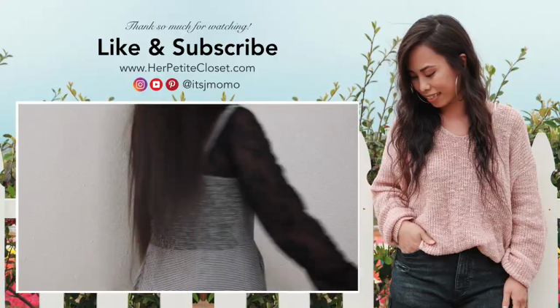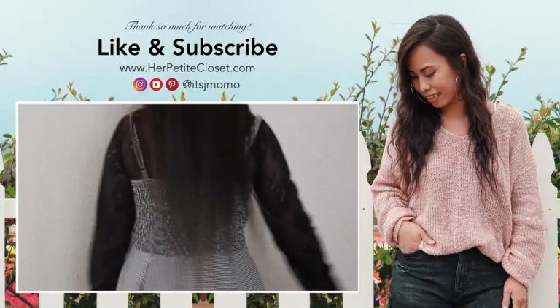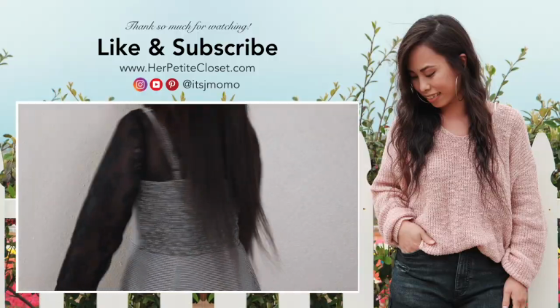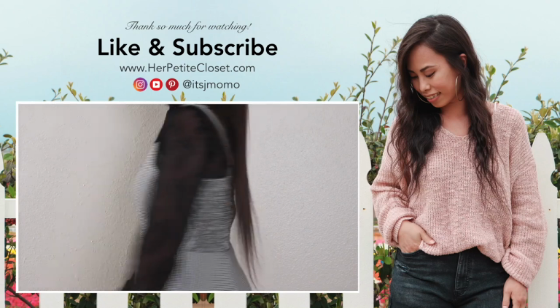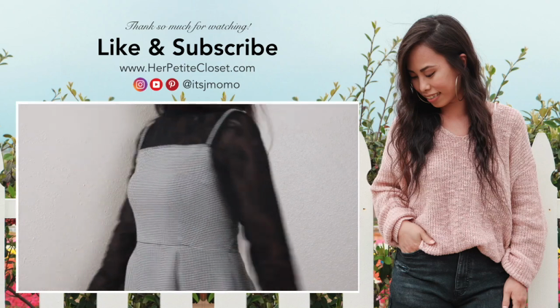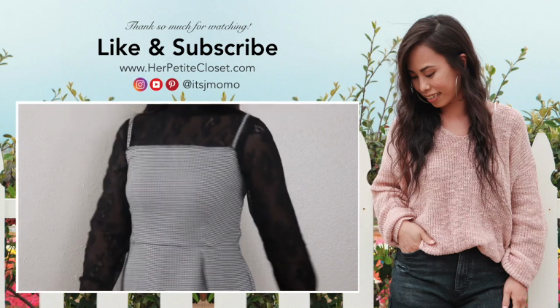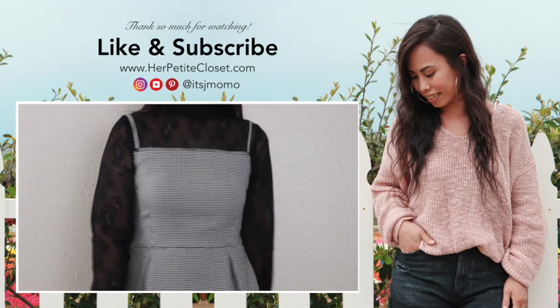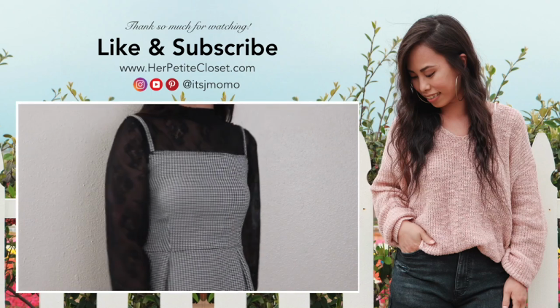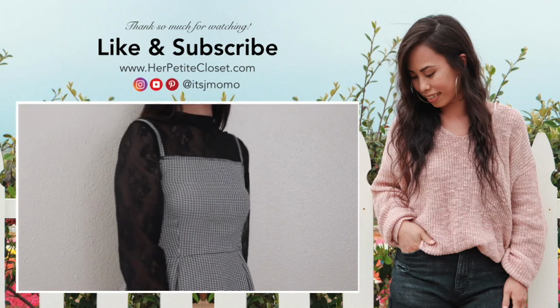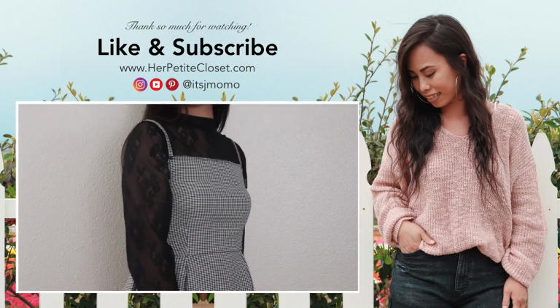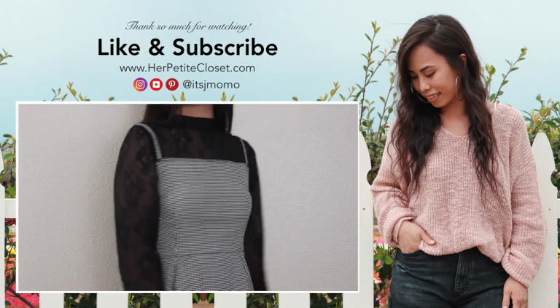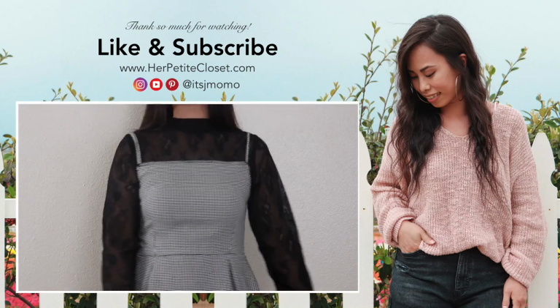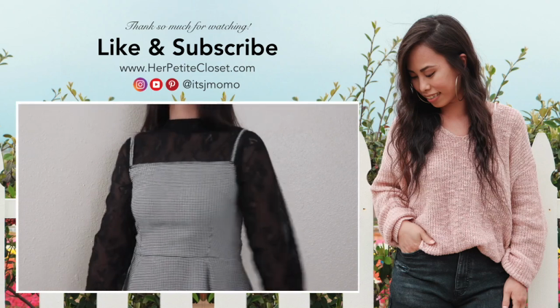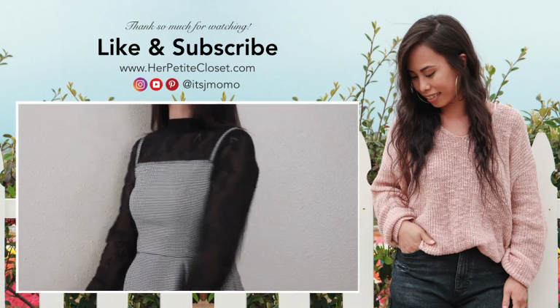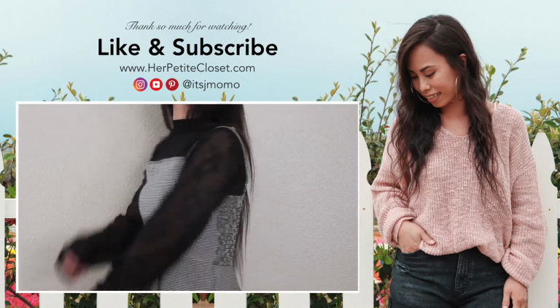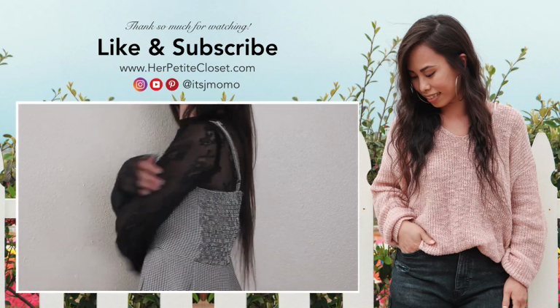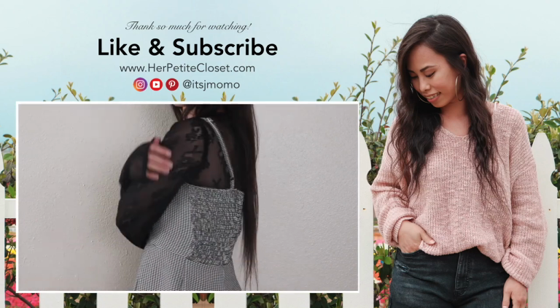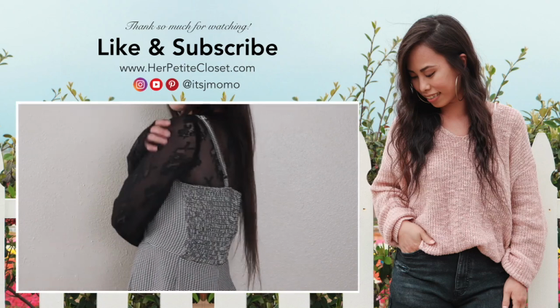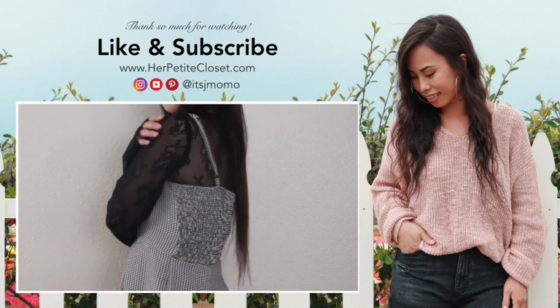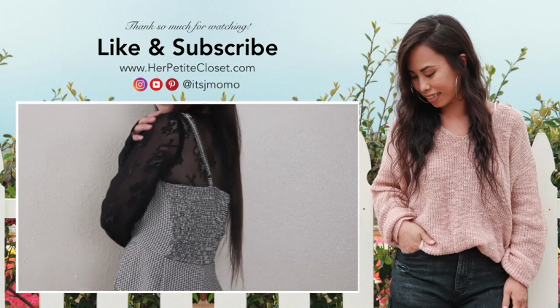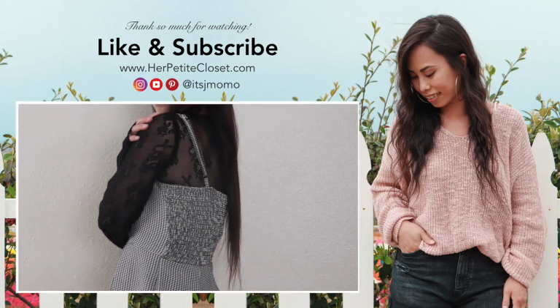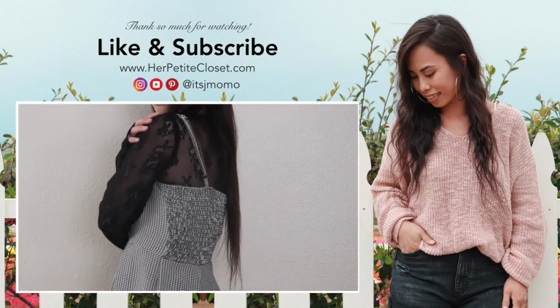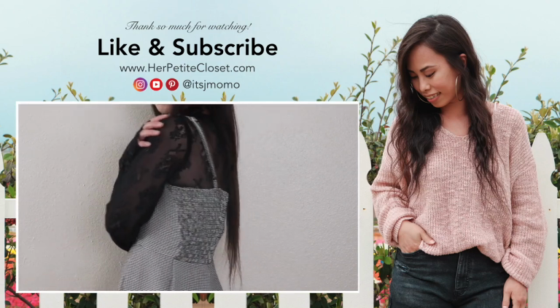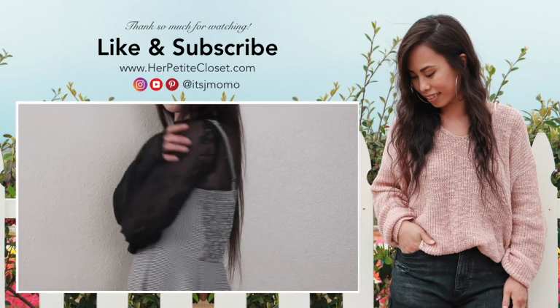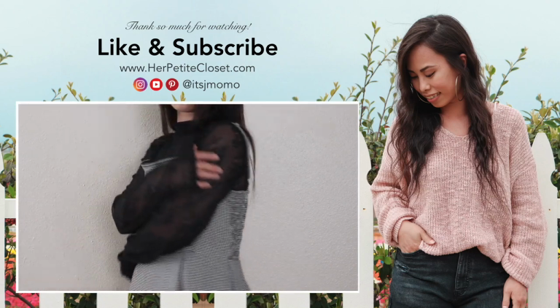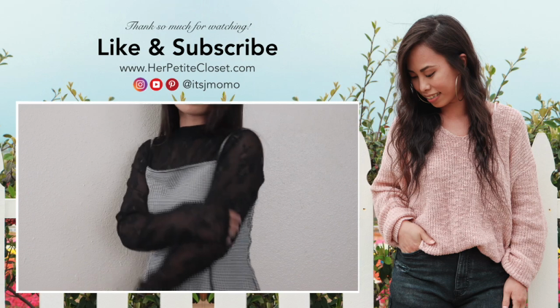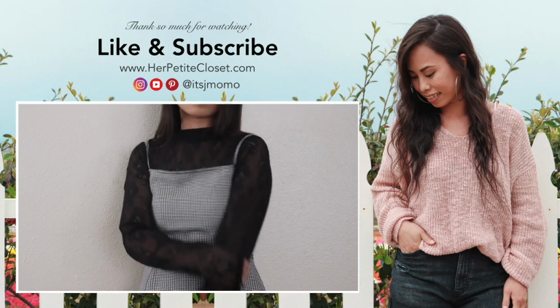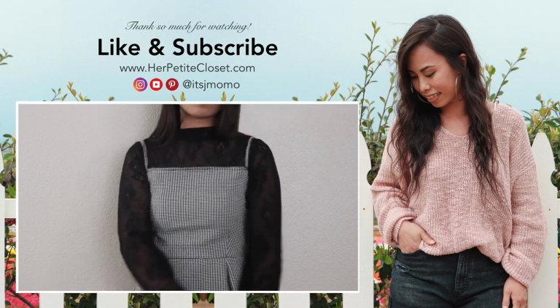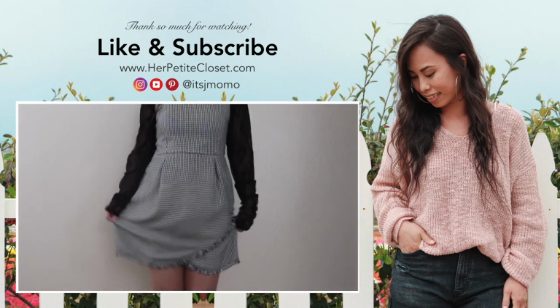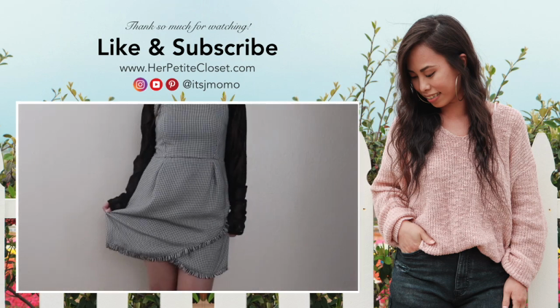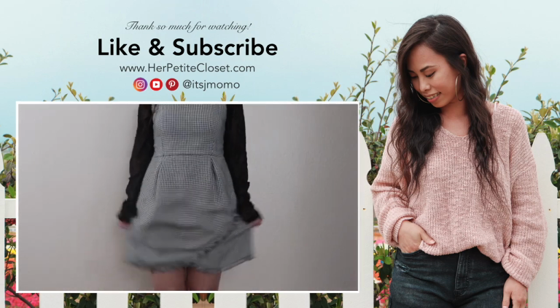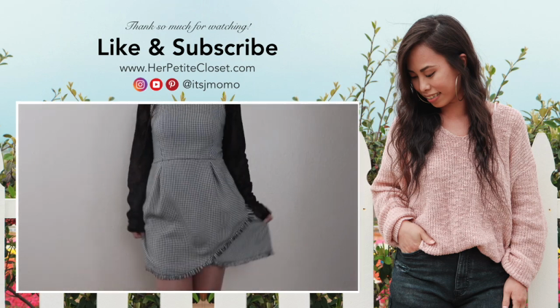And that's how you make this dress! Thank you so much for watching. As always, make sure to like and subscribe, and I'll see you in the next video. Bye!